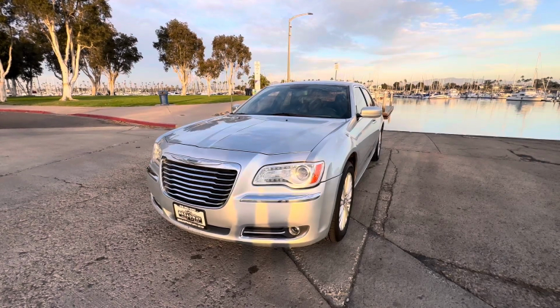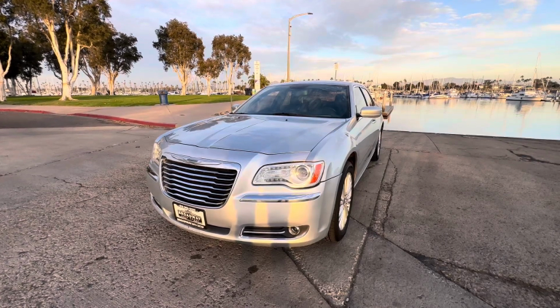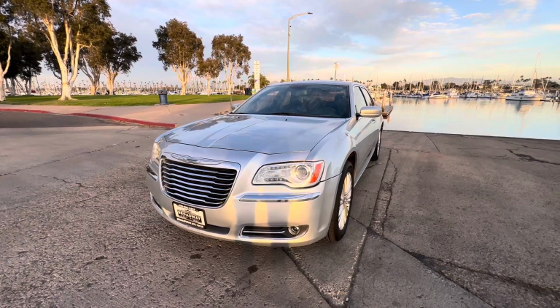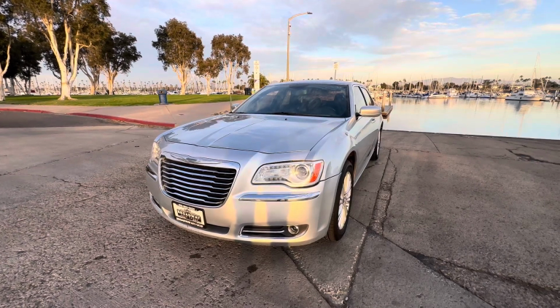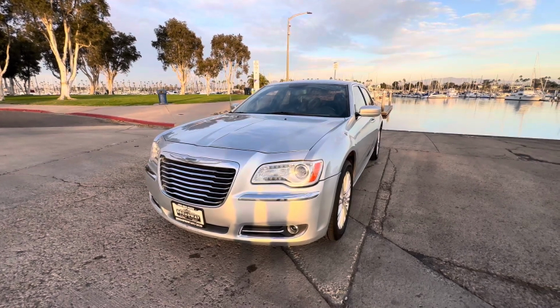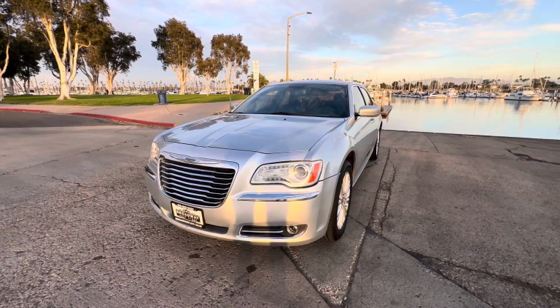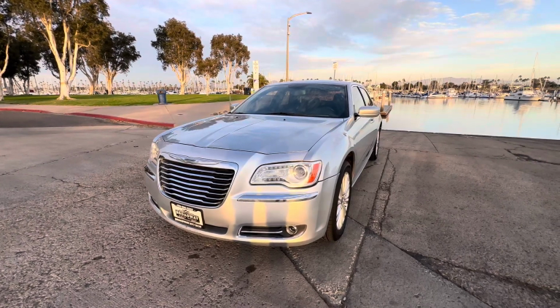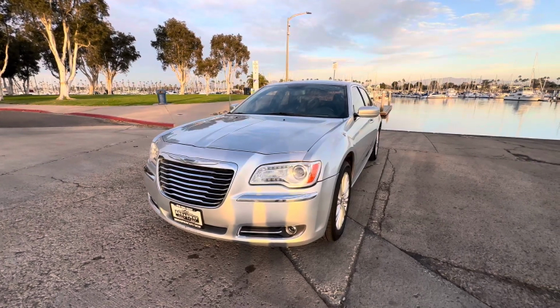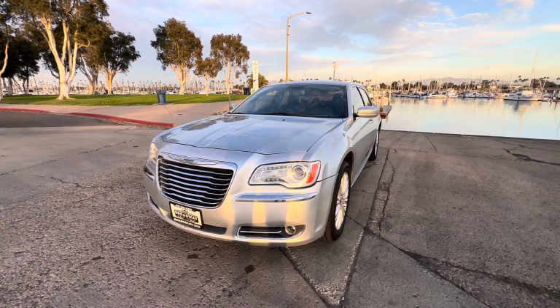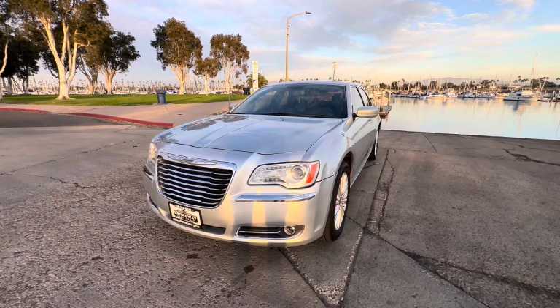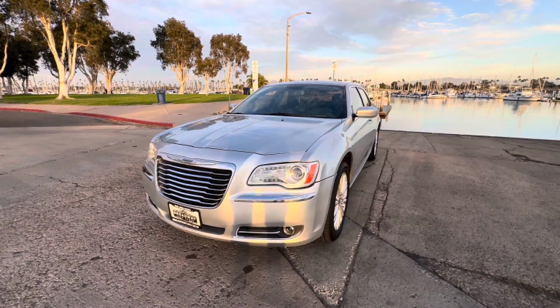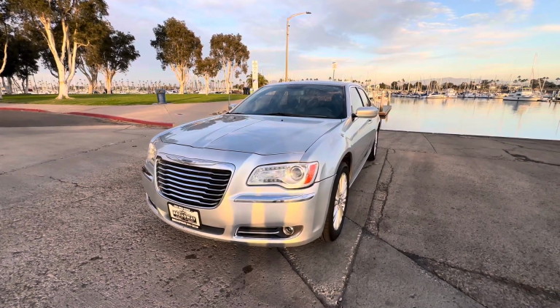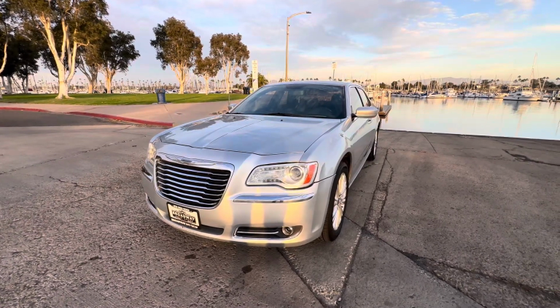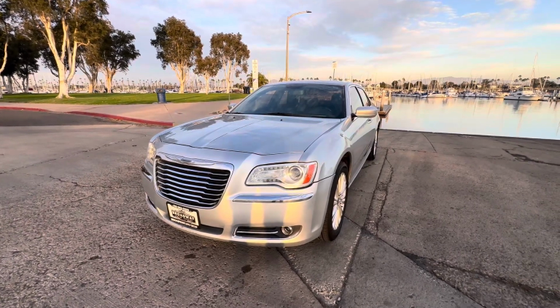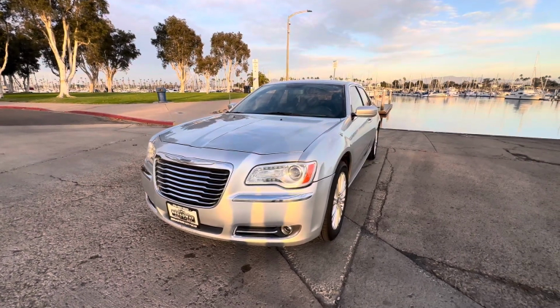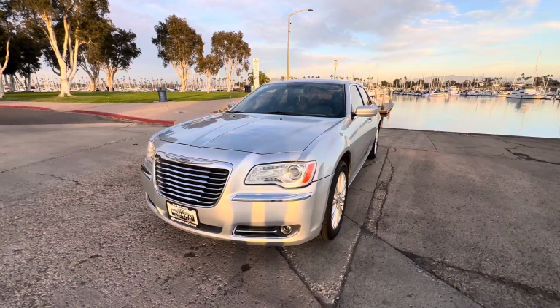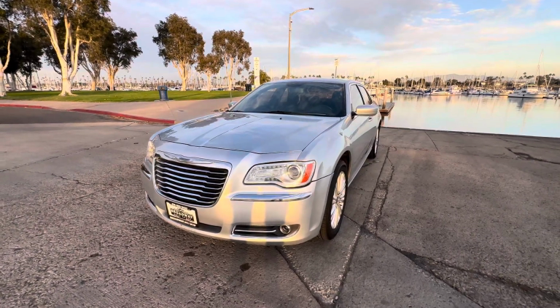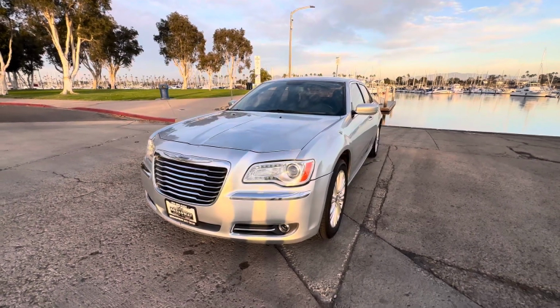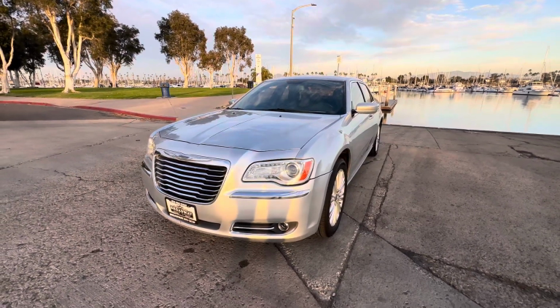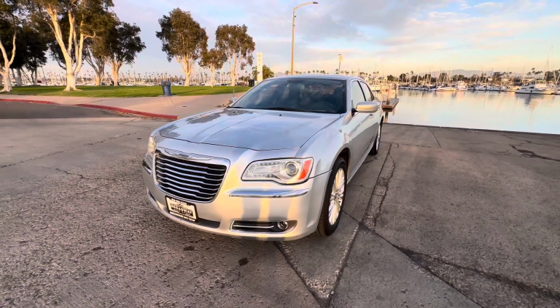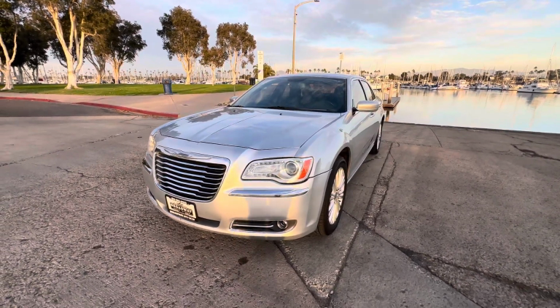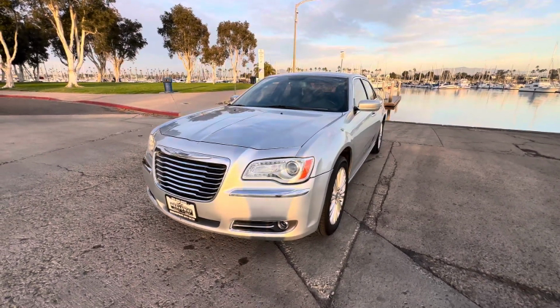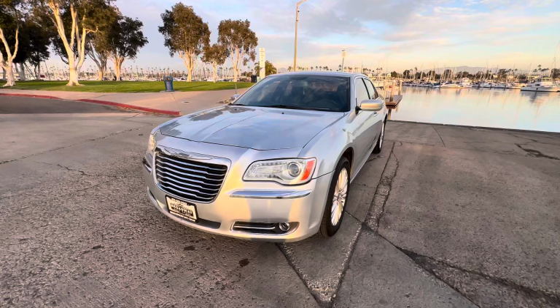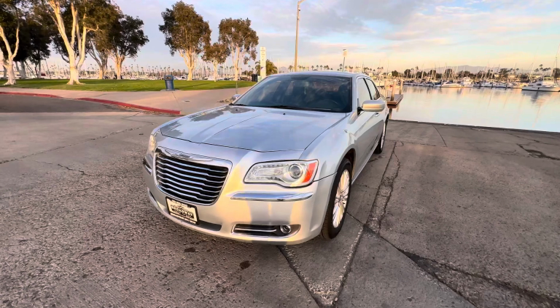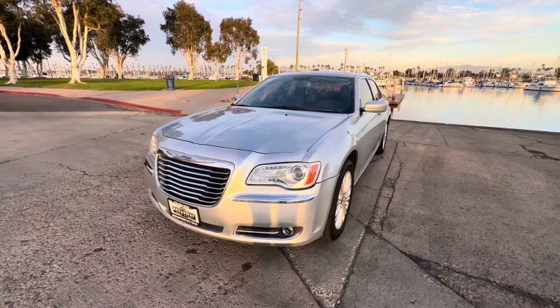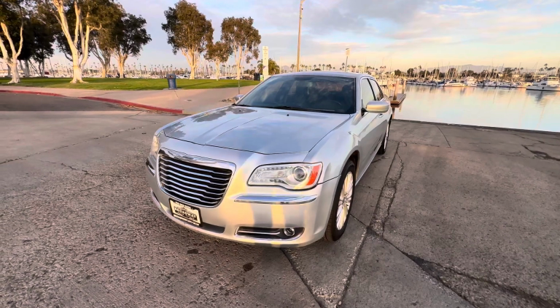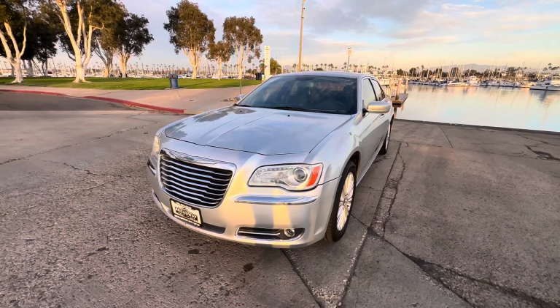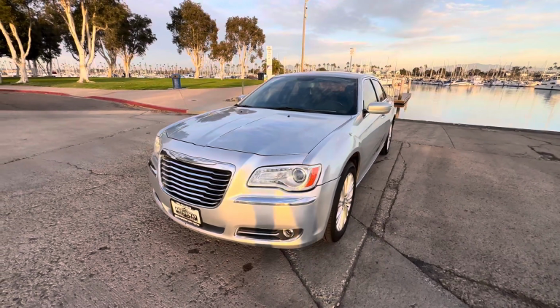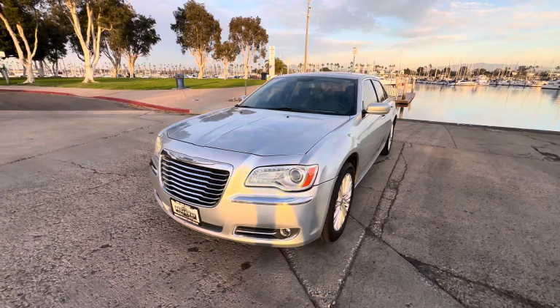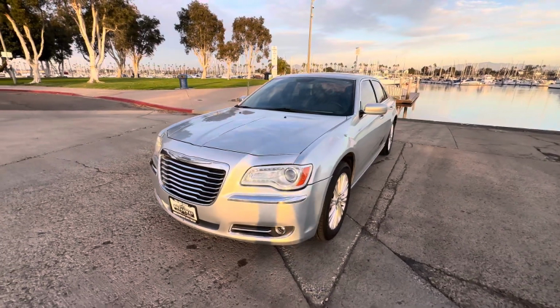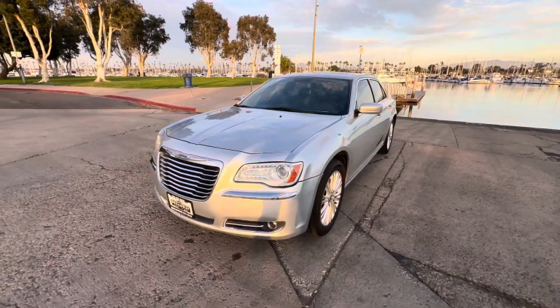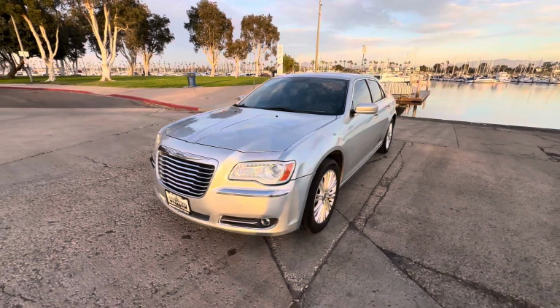Good afternoon YouTube, Chris here, Broadway Auto Group, another beautiful day in sunny San Diego. Got another special one for you guys today.